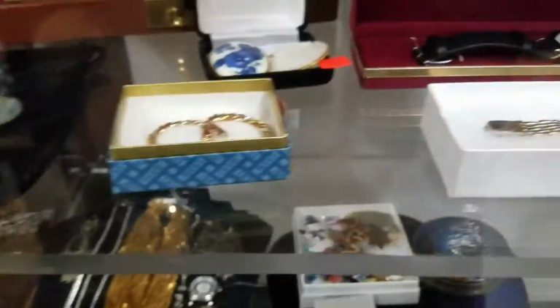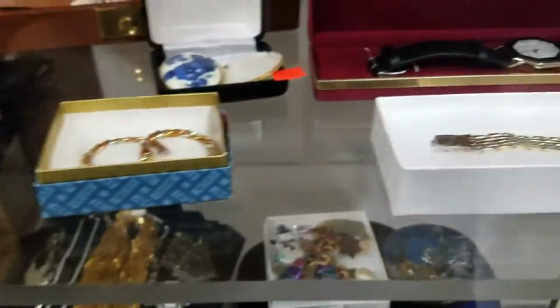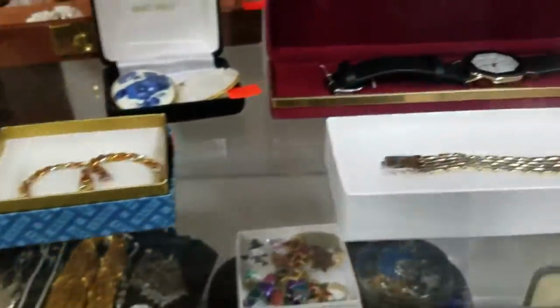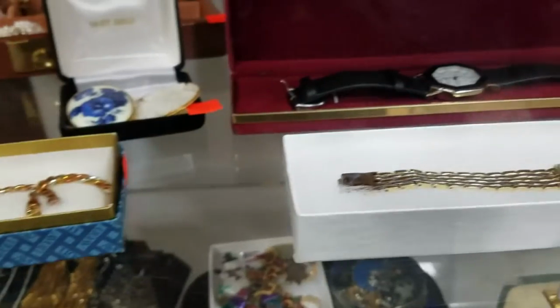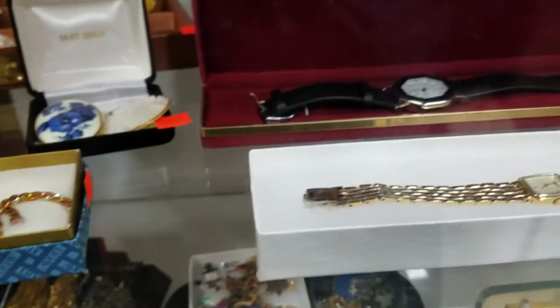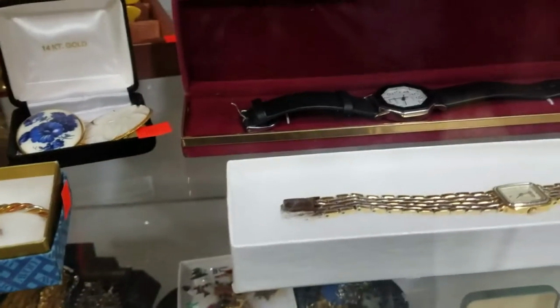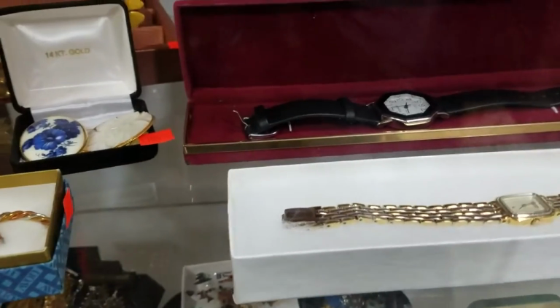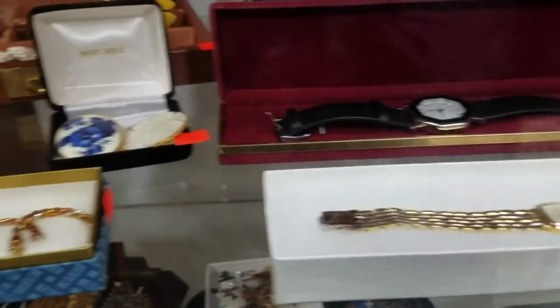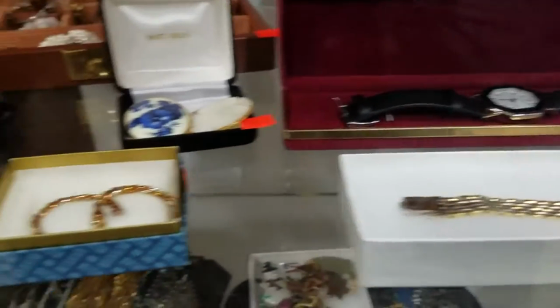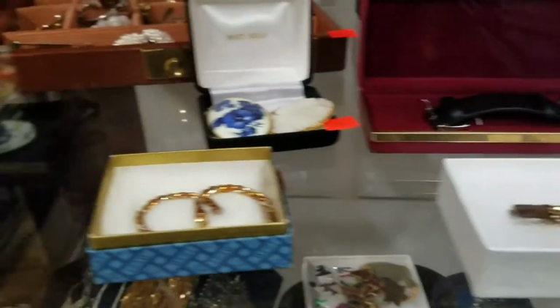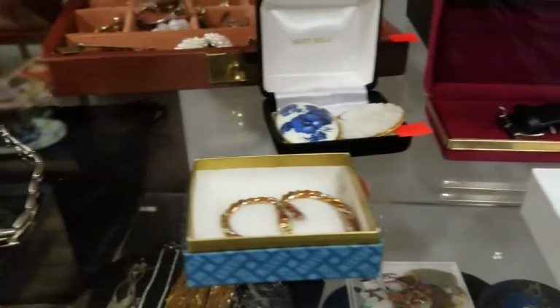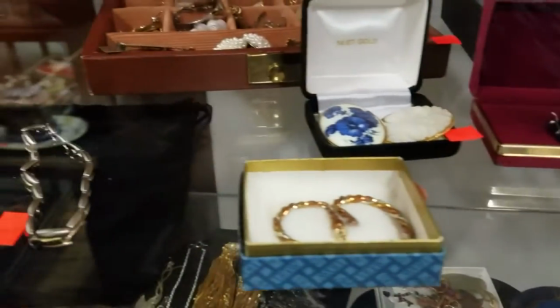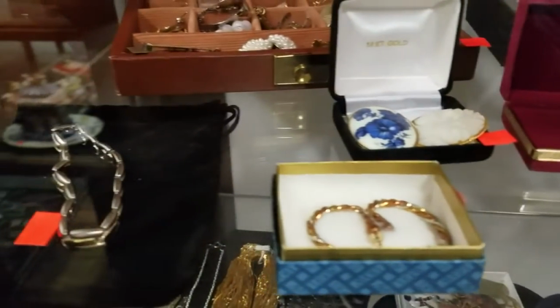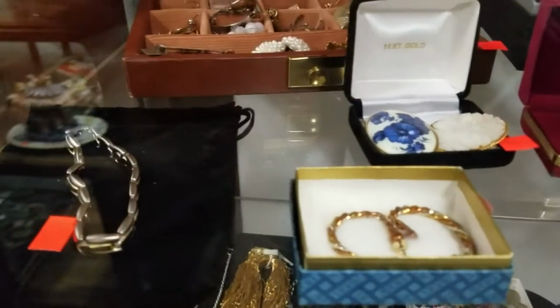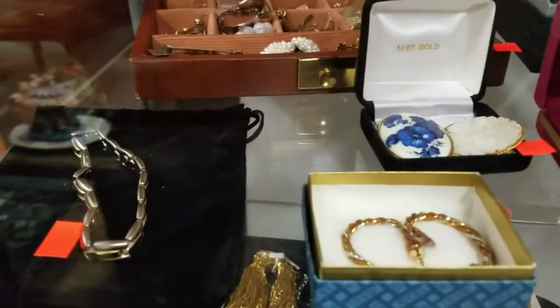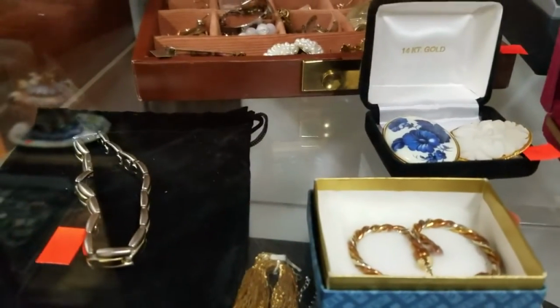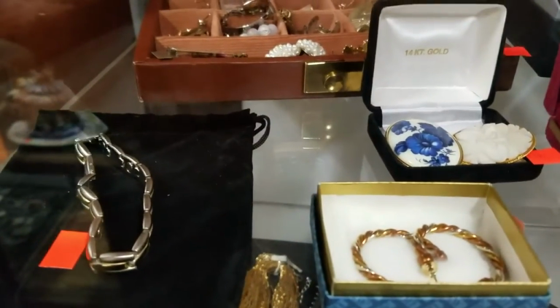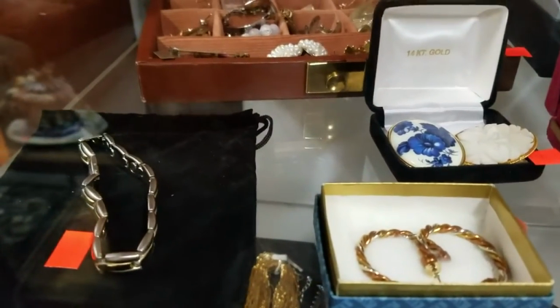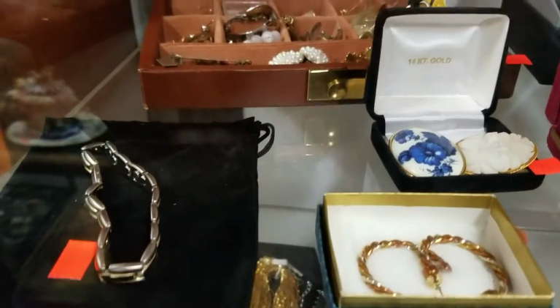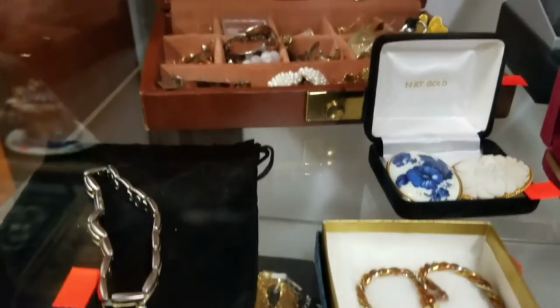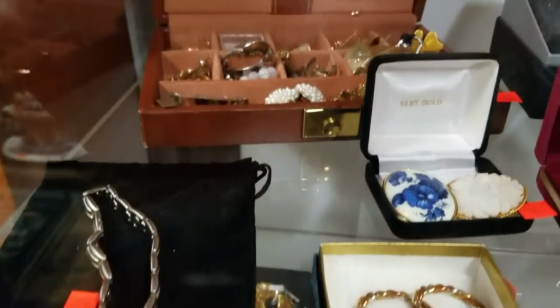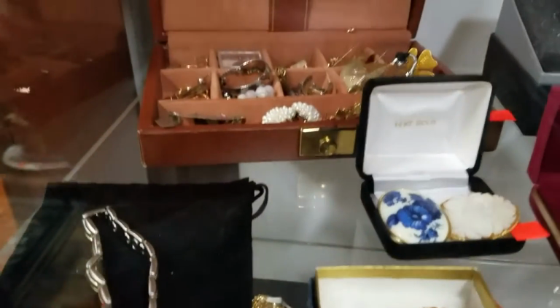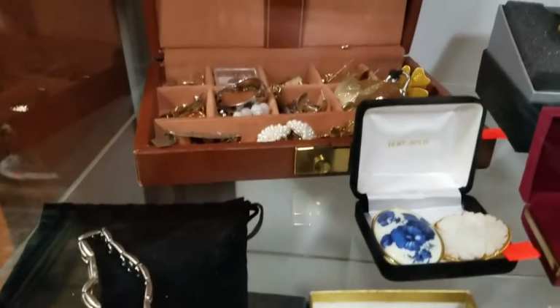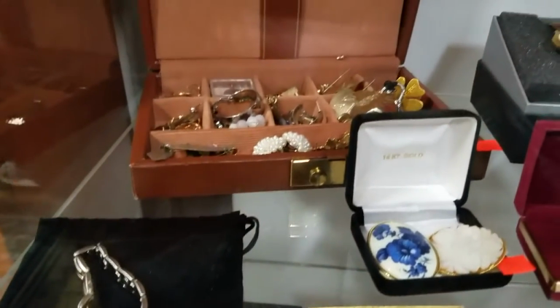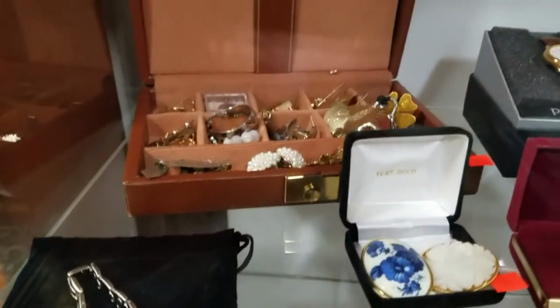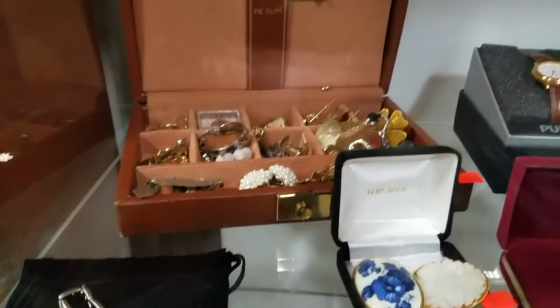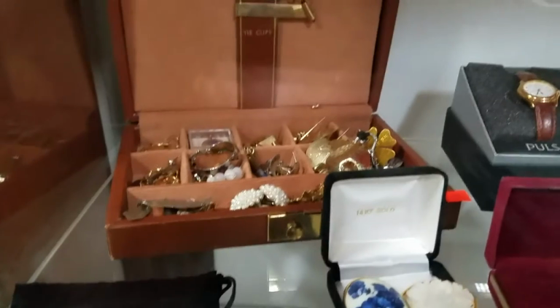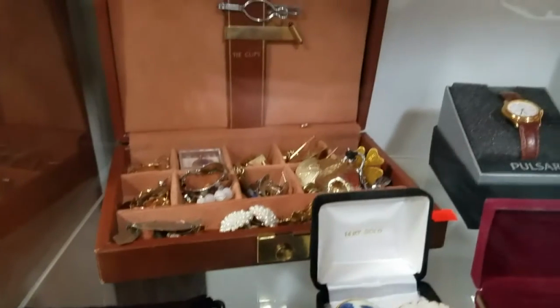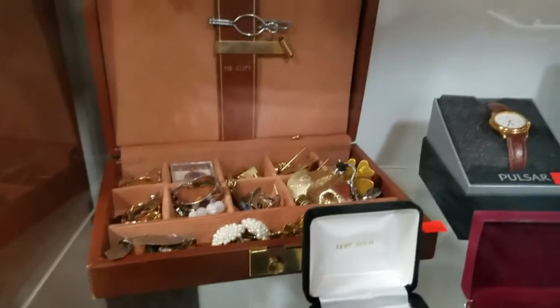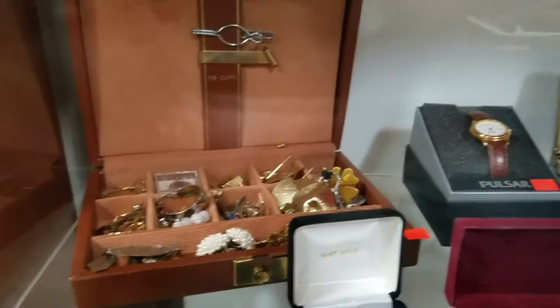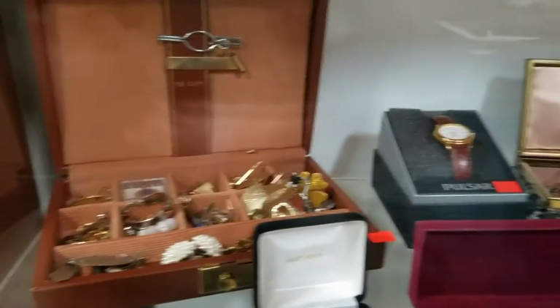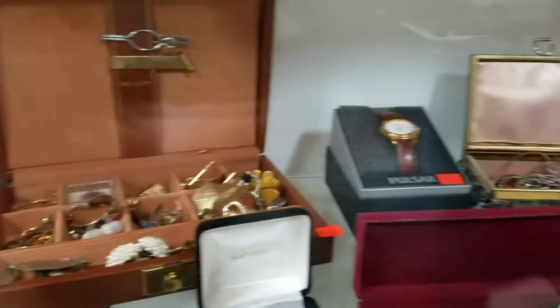Got some nice watches, some bracelets, earrings, brooches, jewelry cases — you name it, looks like we got it.